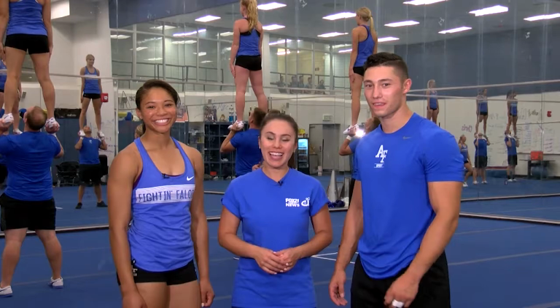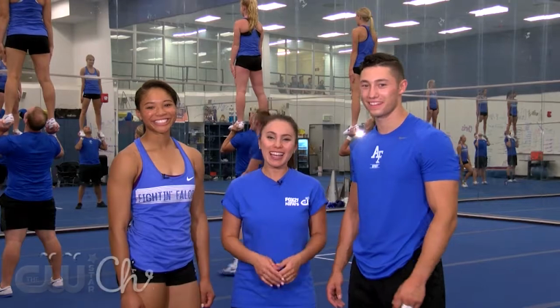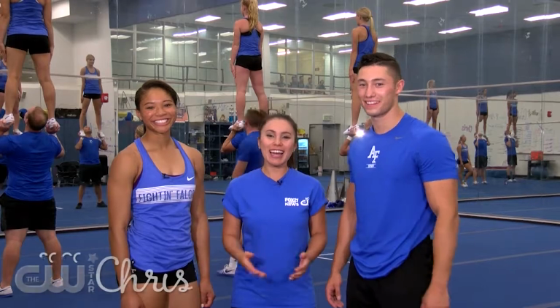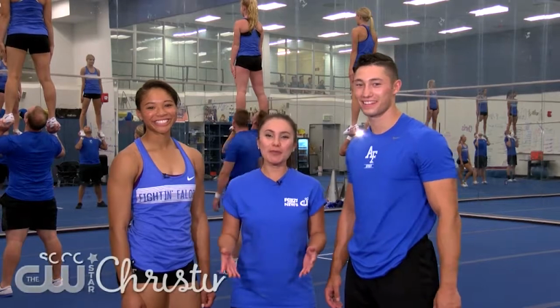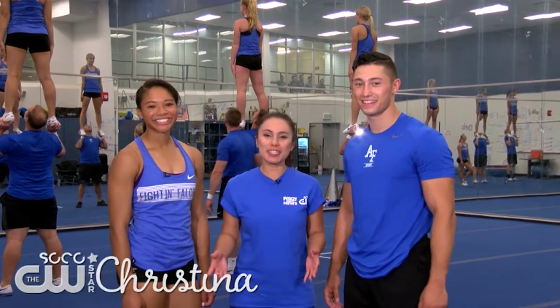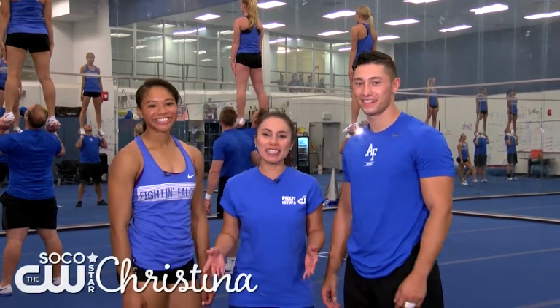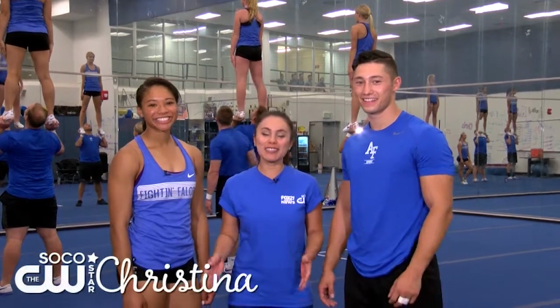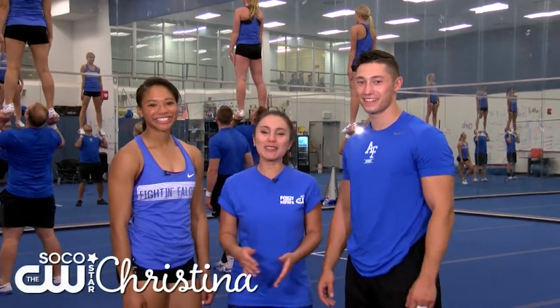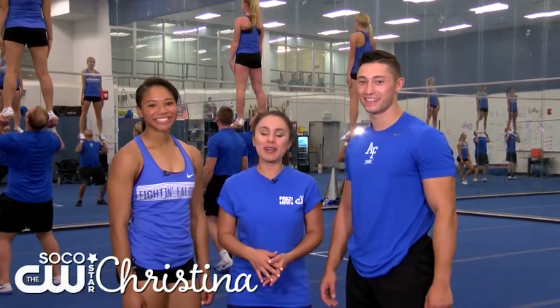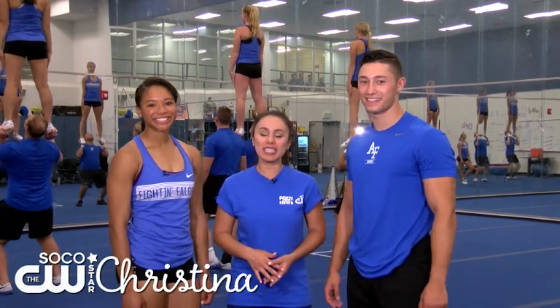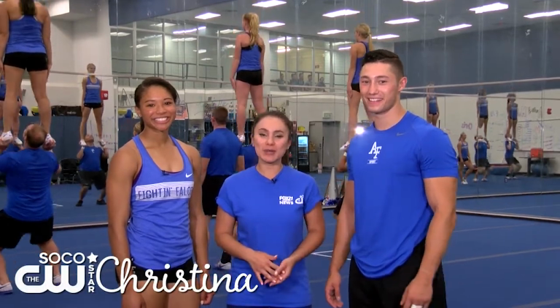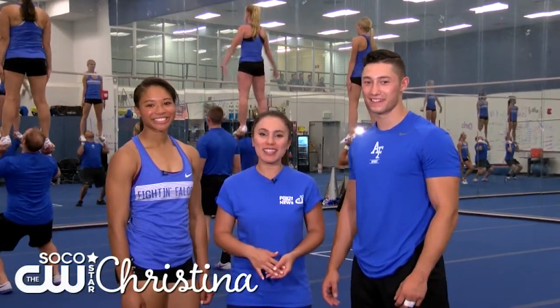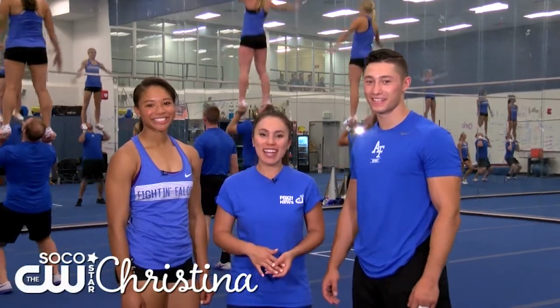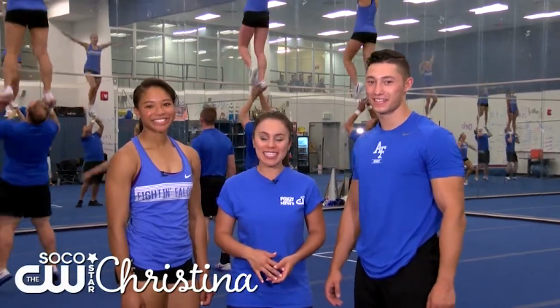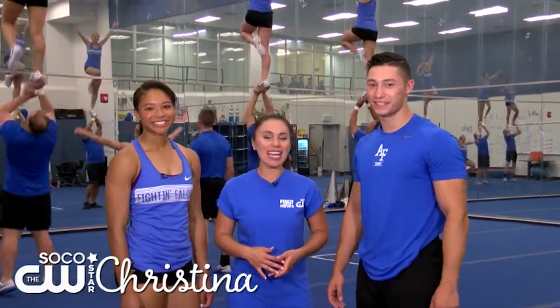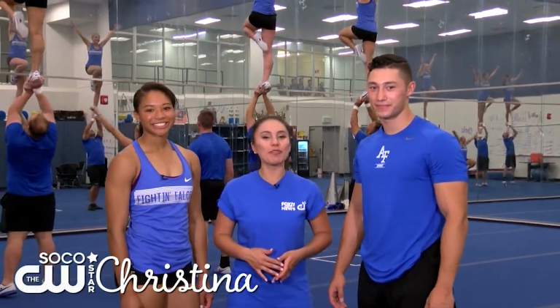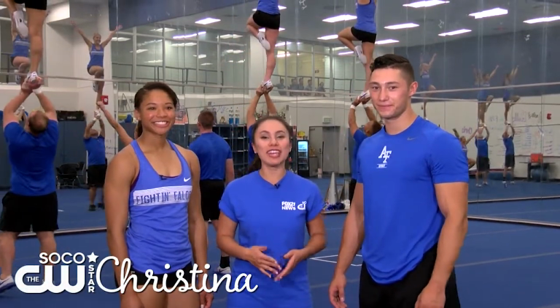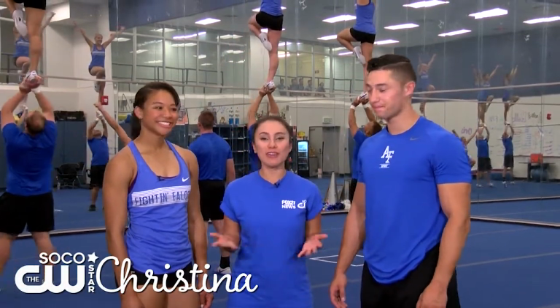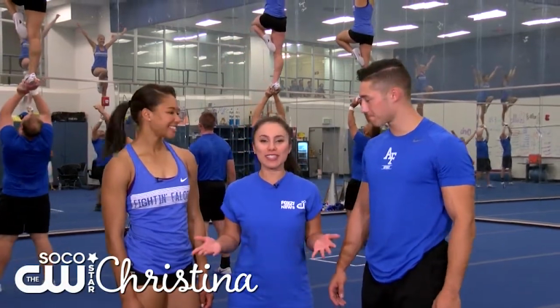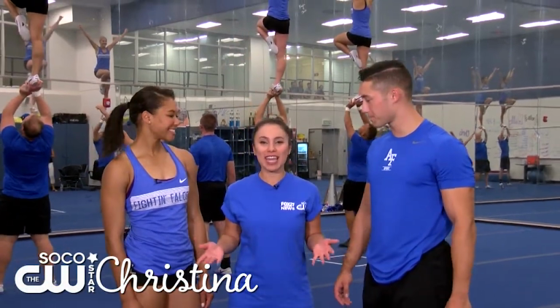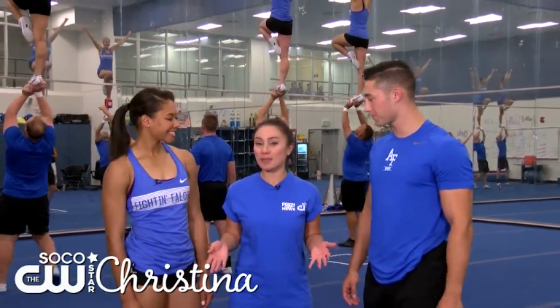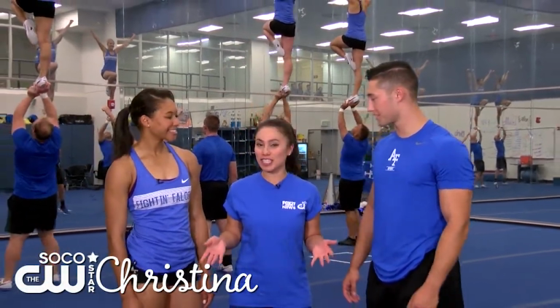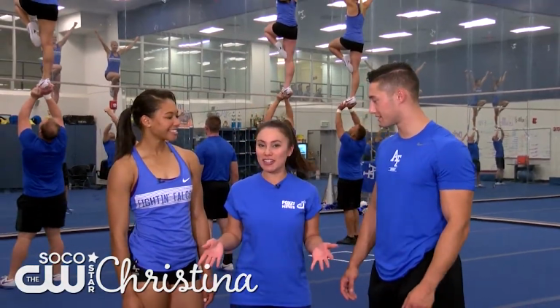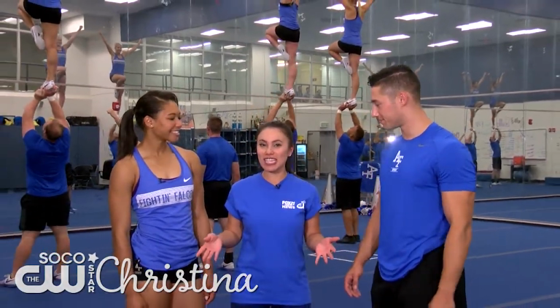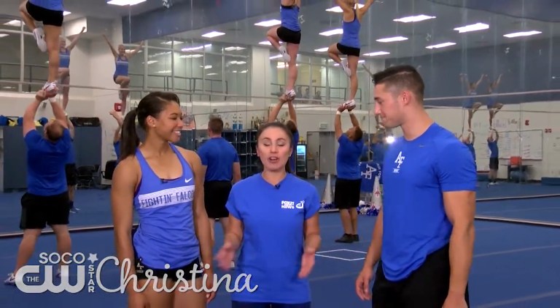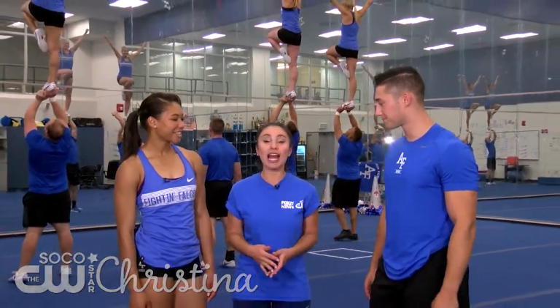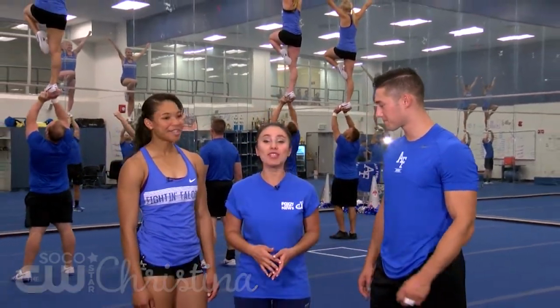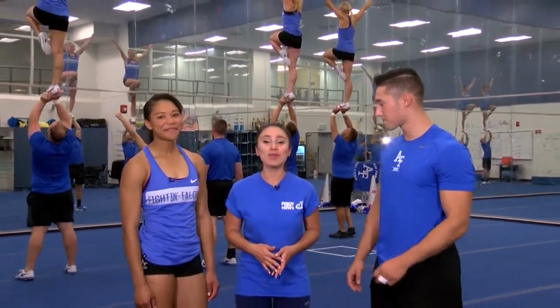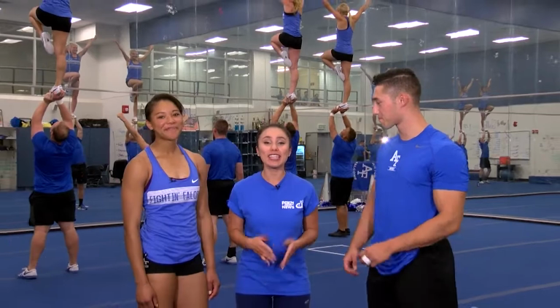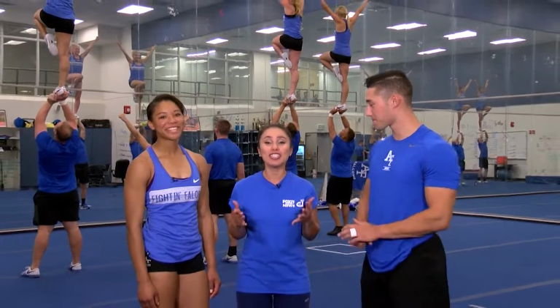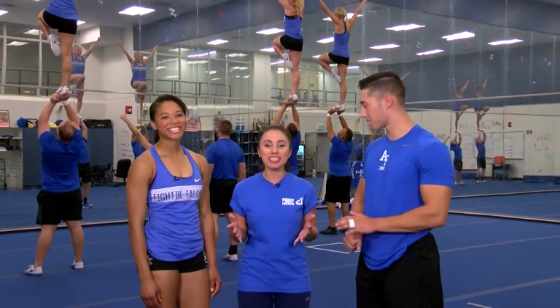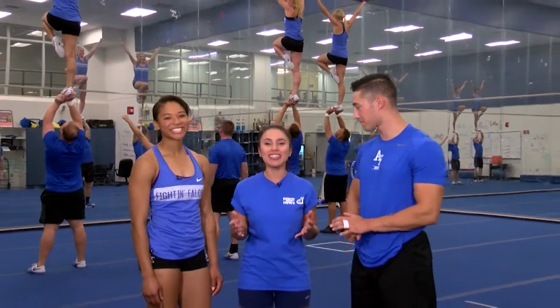Hi, I'm Christina, your SoCoCW star, and today I'm with the Air Force Academy cheer team where I'm going to be a cheerleader.